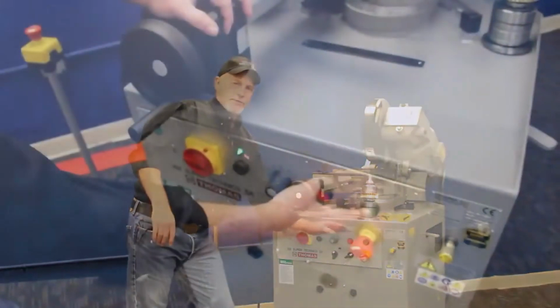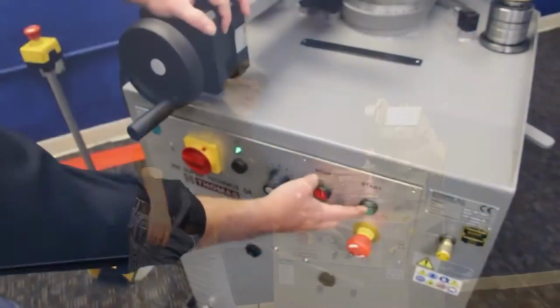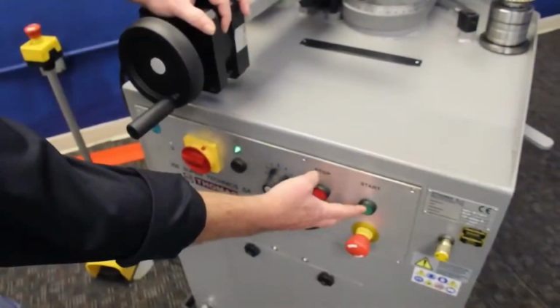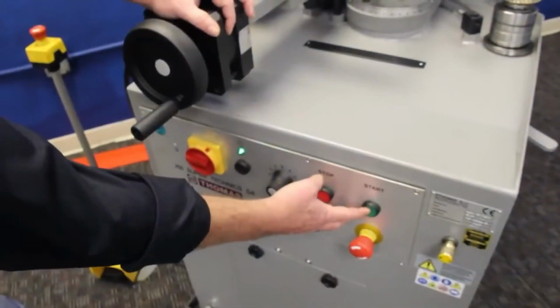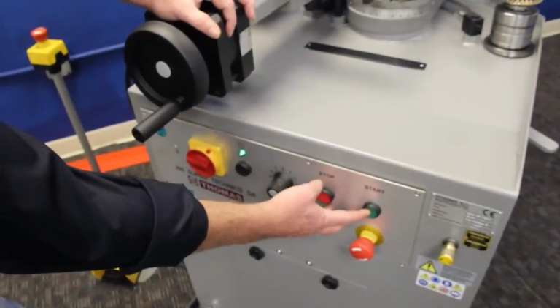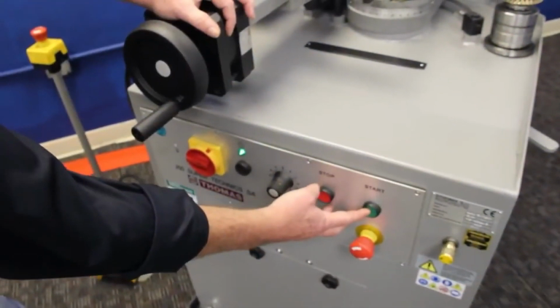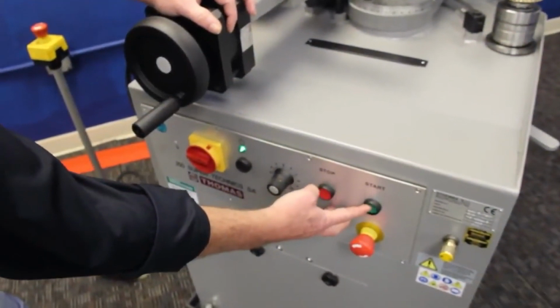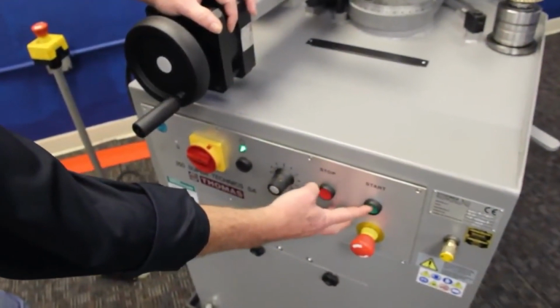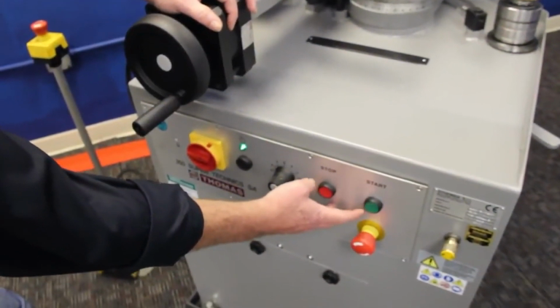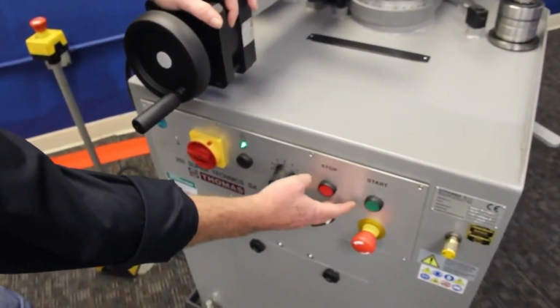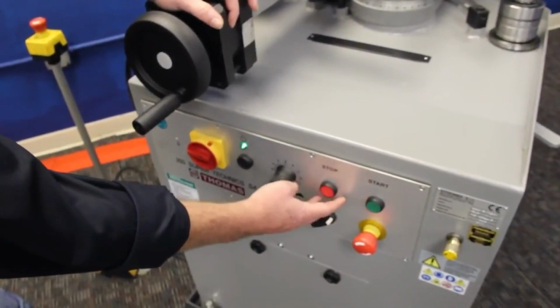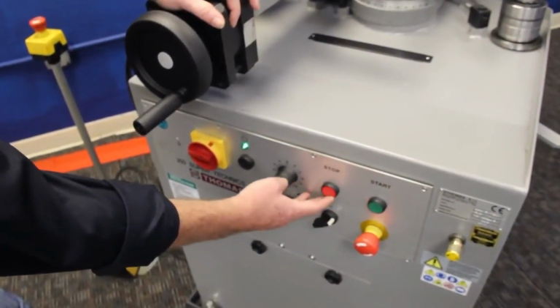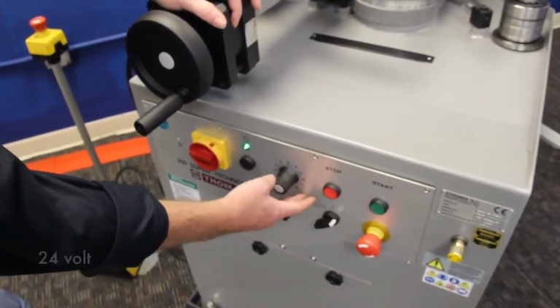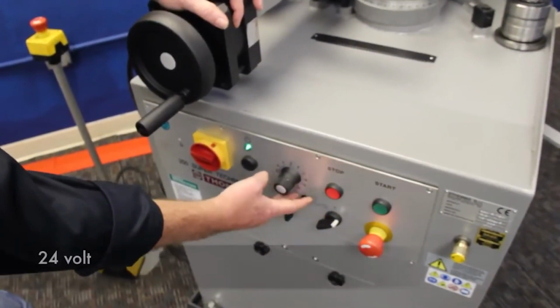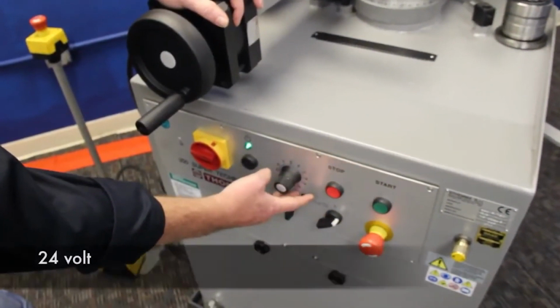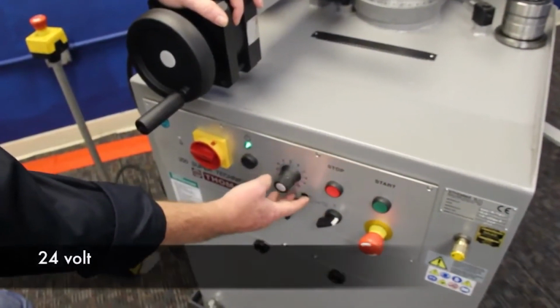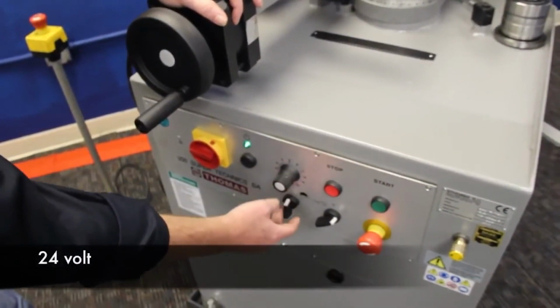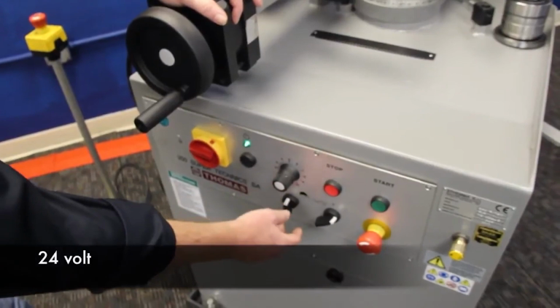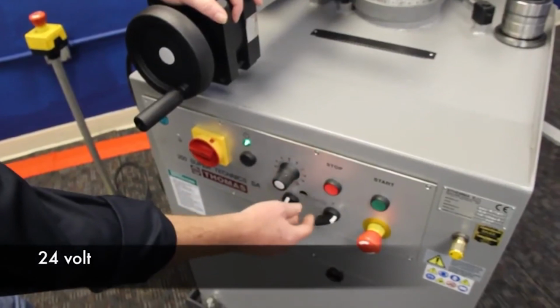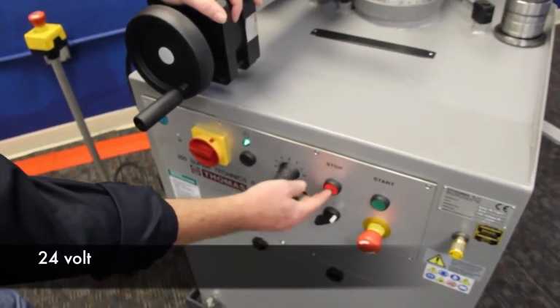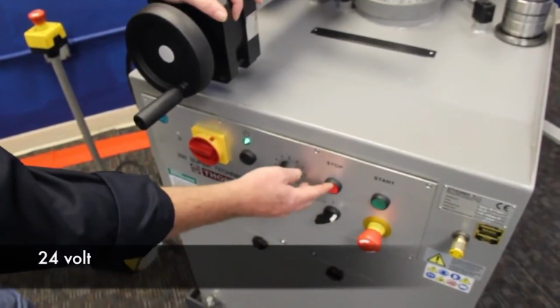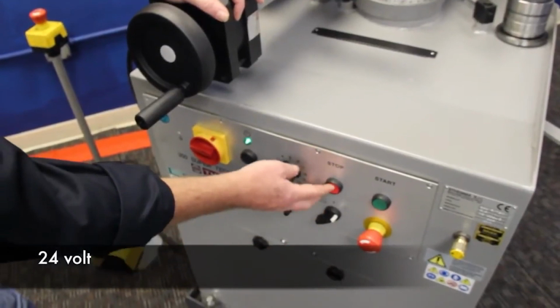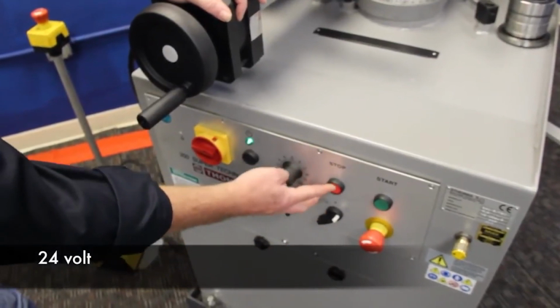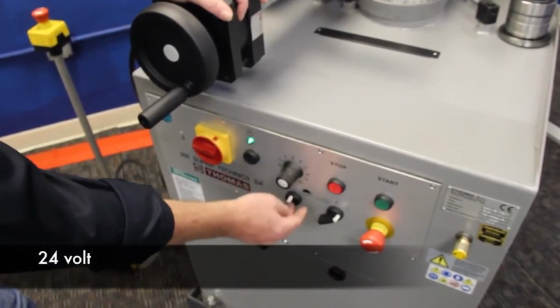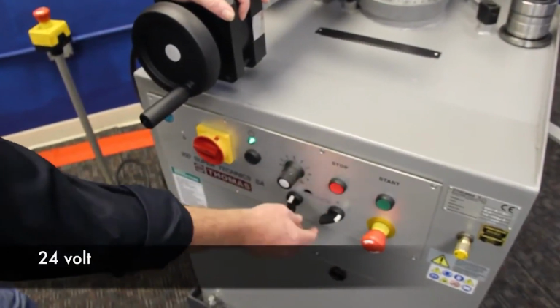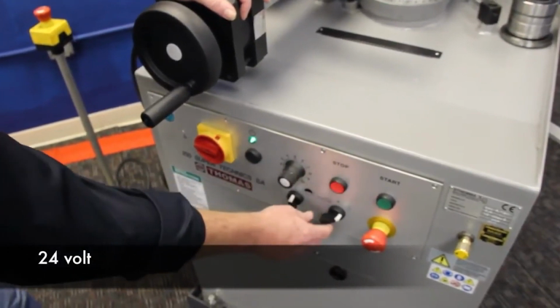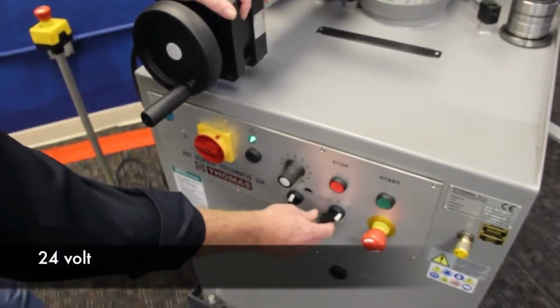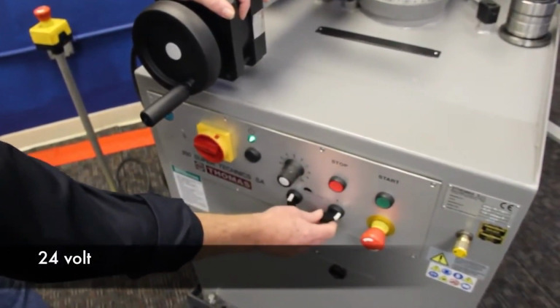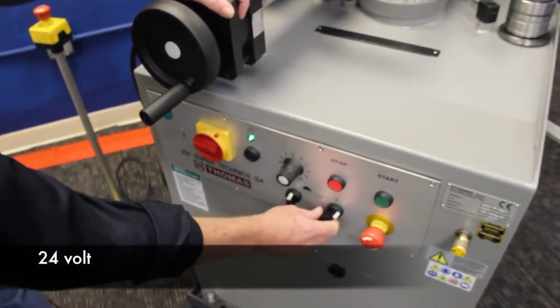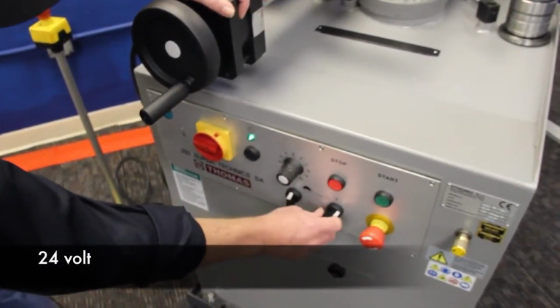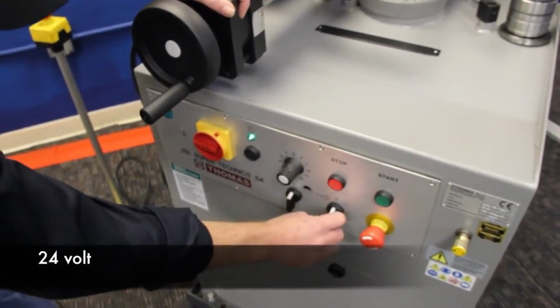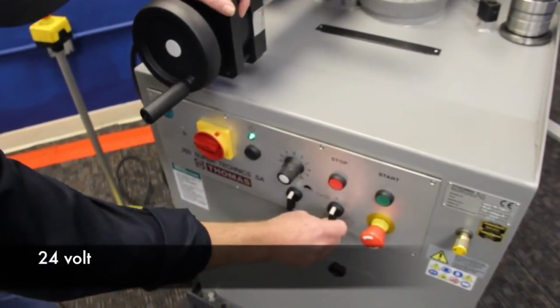The other feature this machine has is it's got low voltage electronics. Everywhere you touch up front is 24 volt, so it's built with safety in mind in that regard.